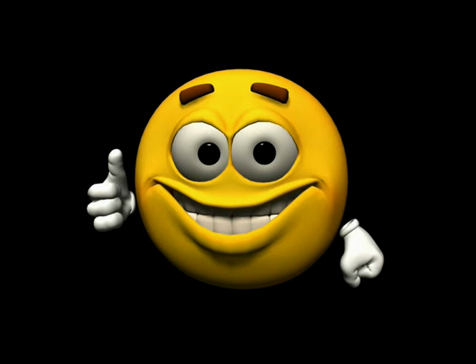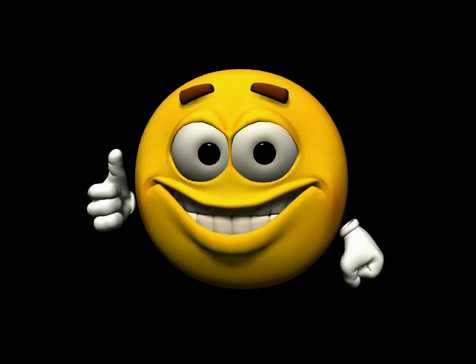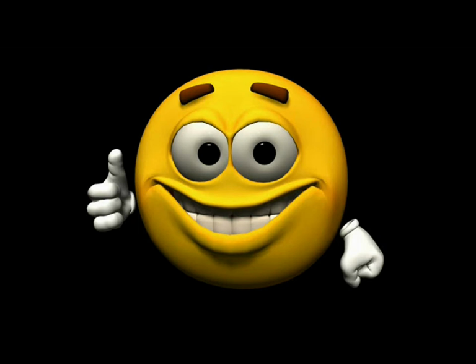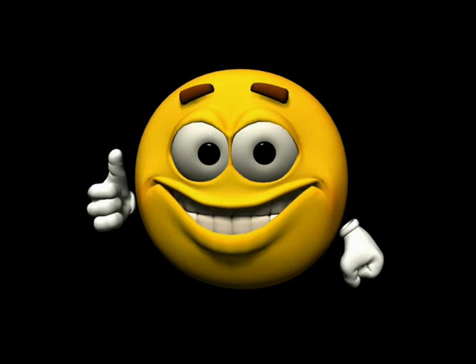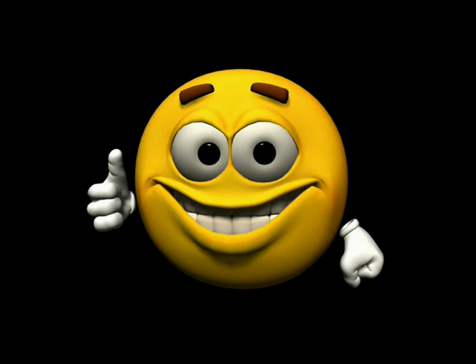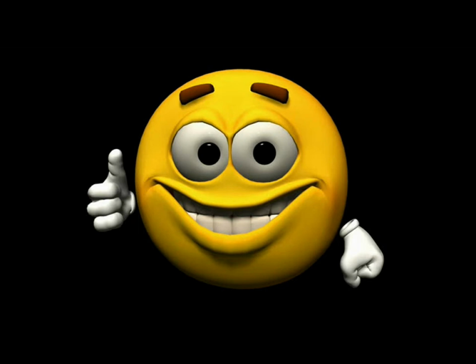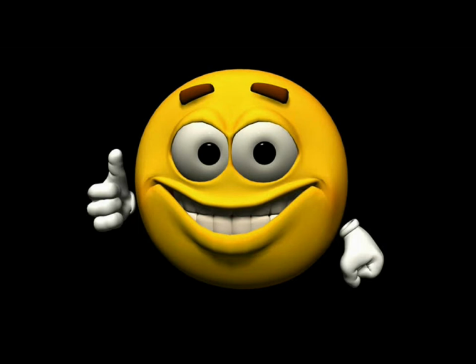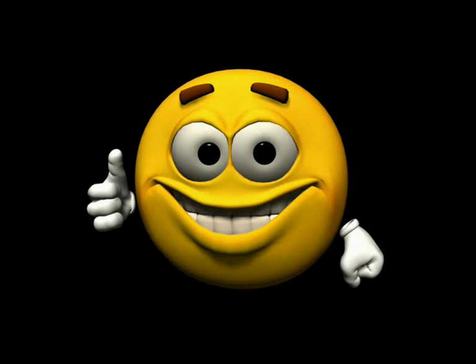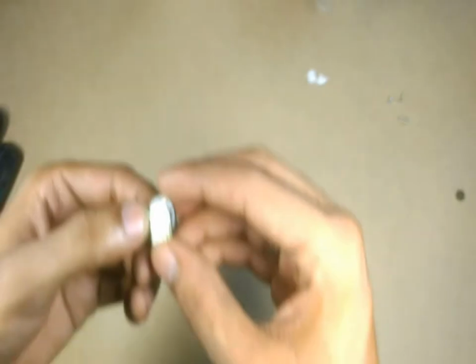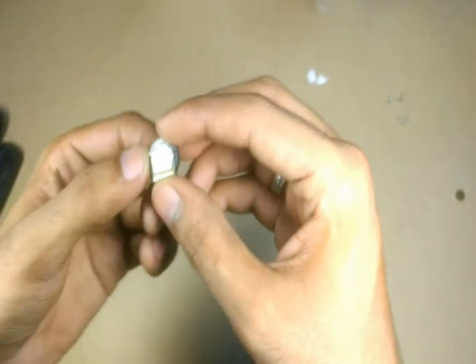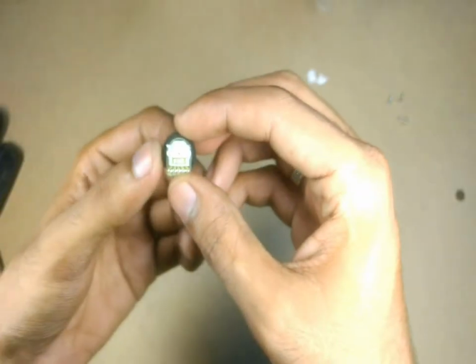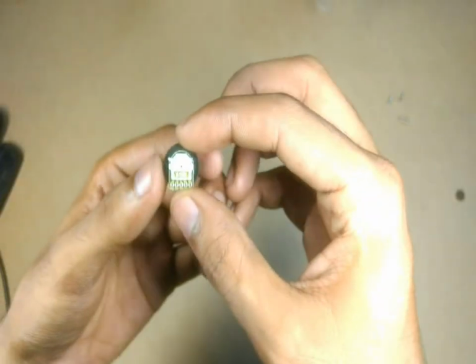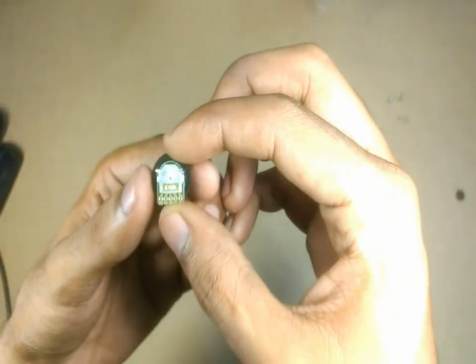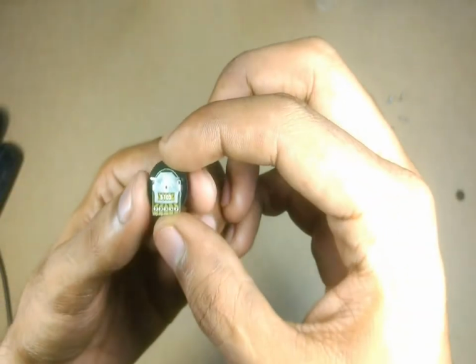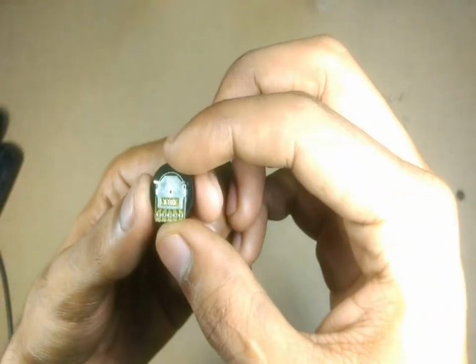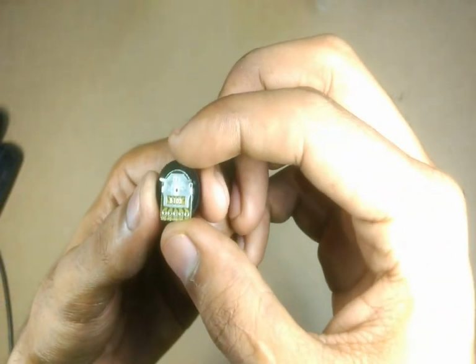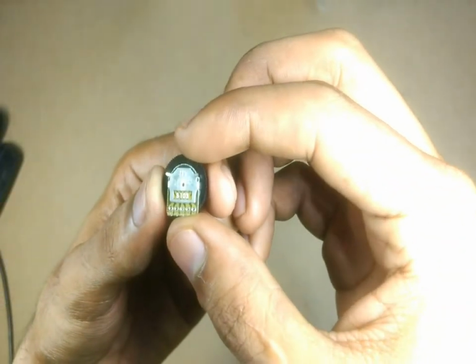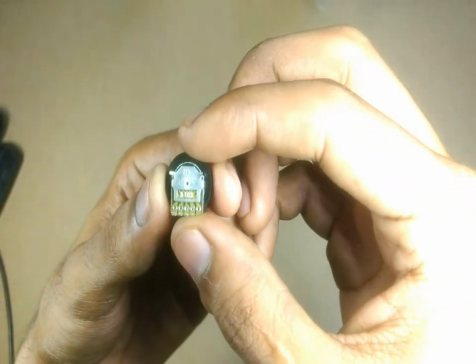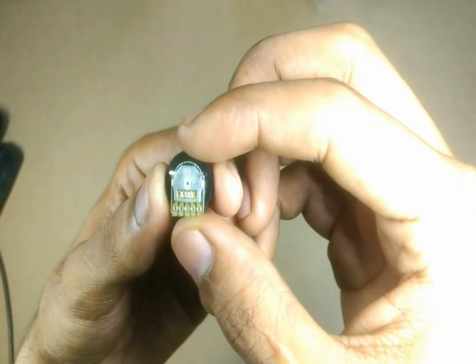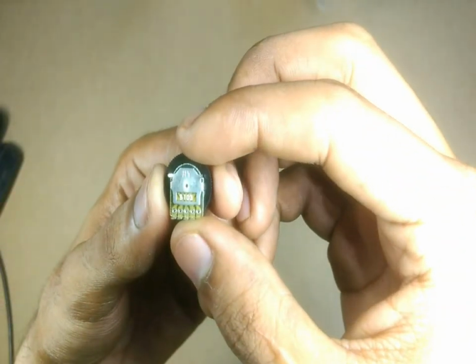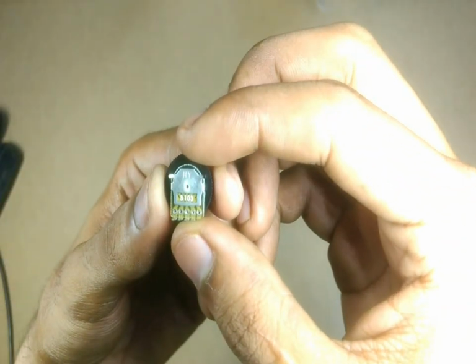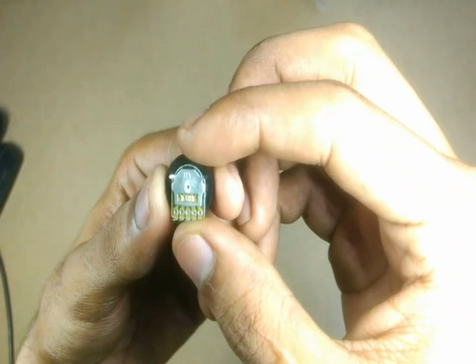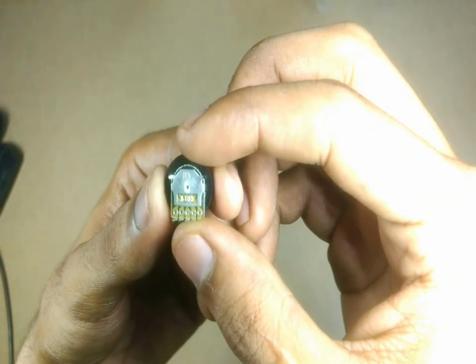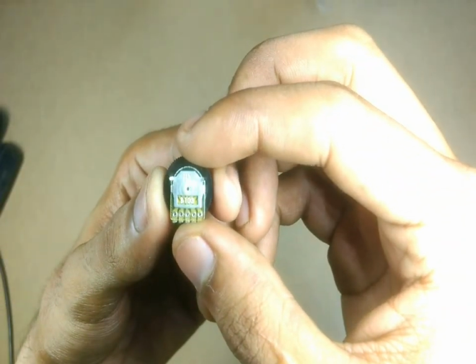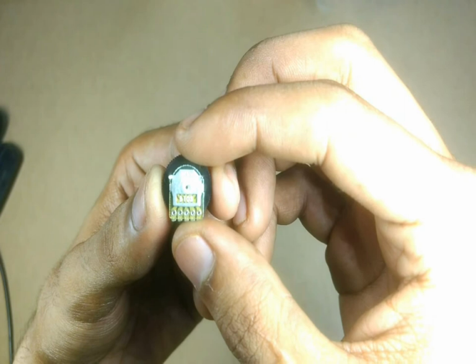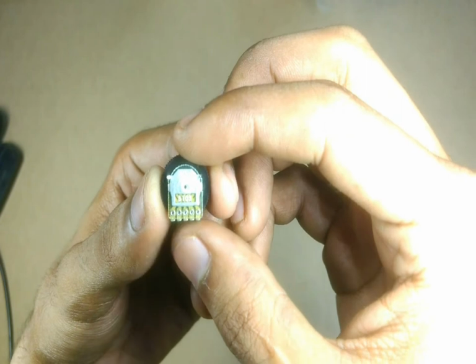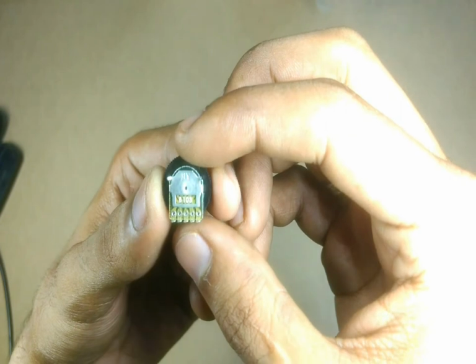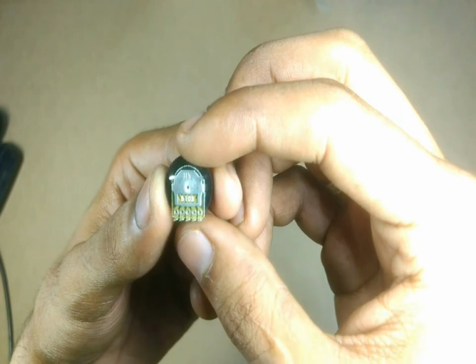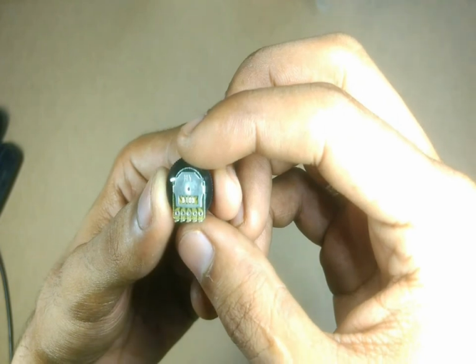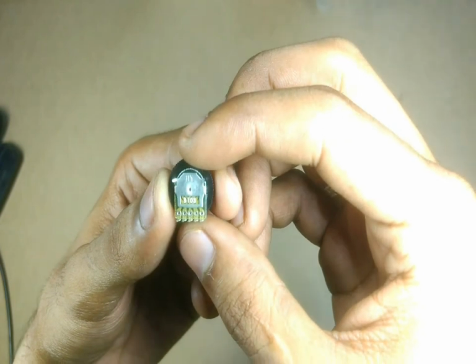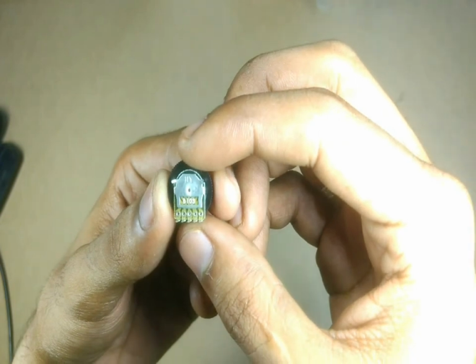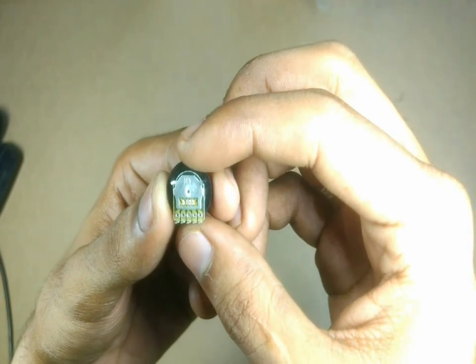For that, I have bought a new potentiometer which I will be replacing on this board.